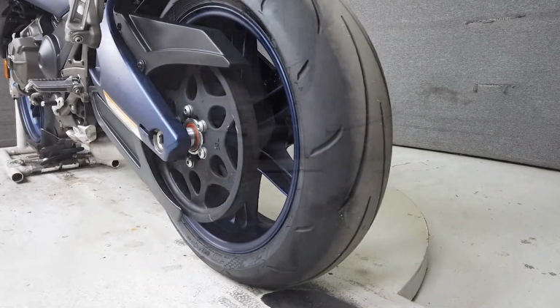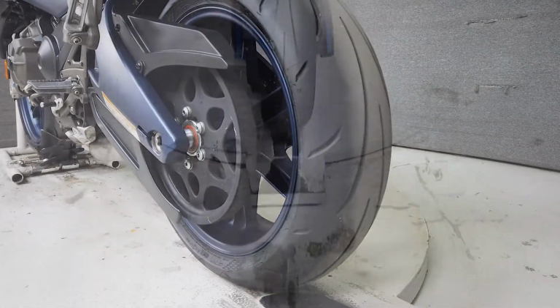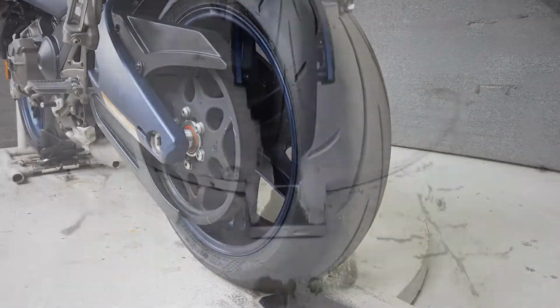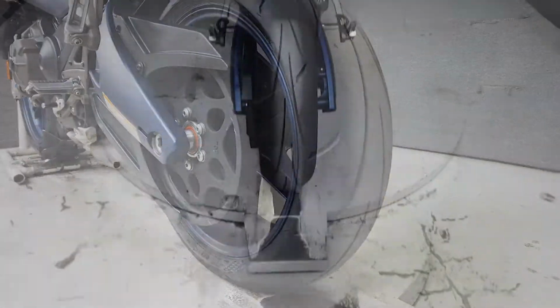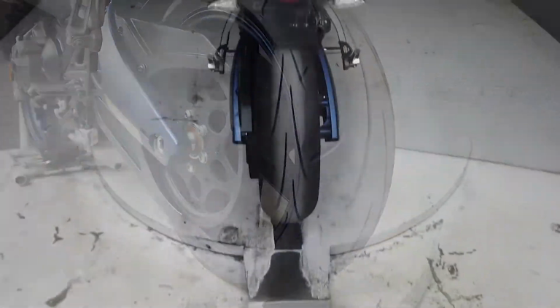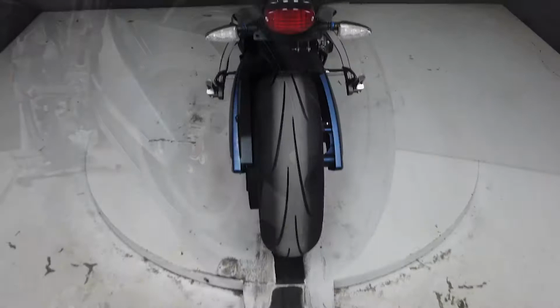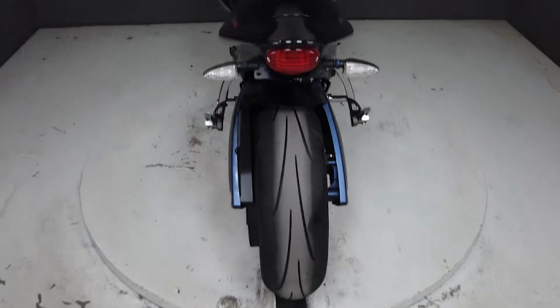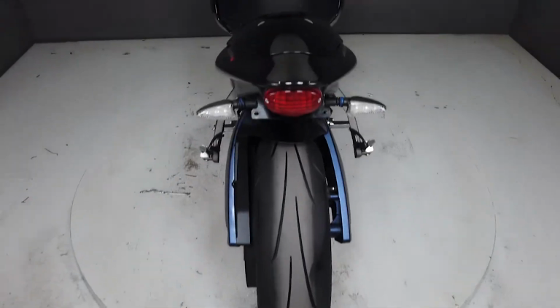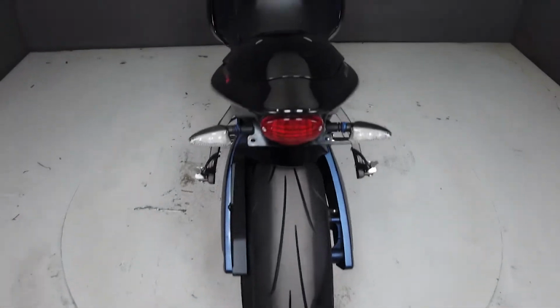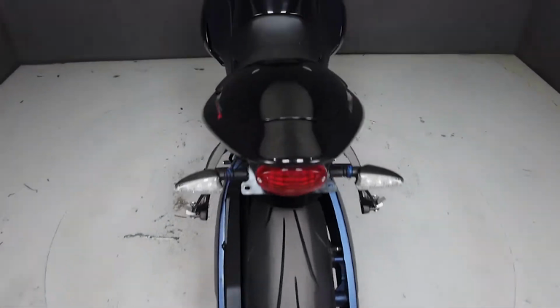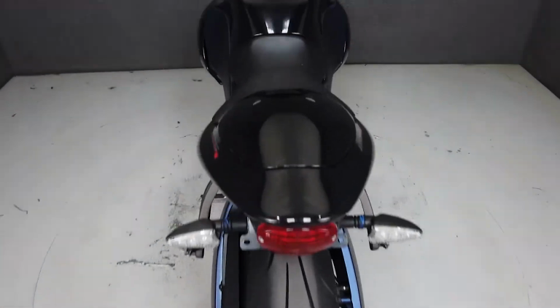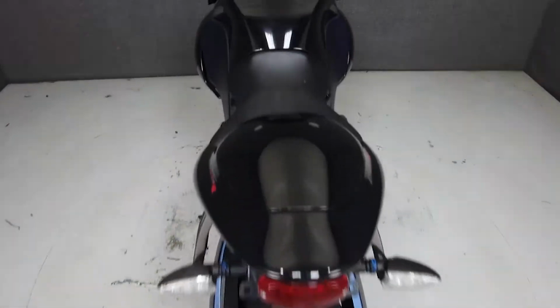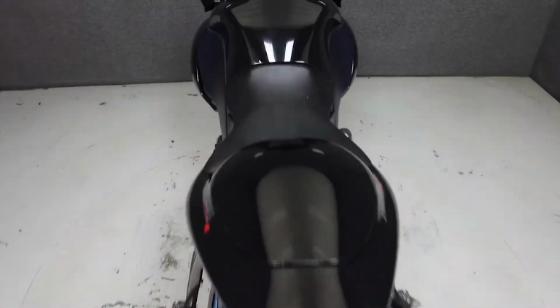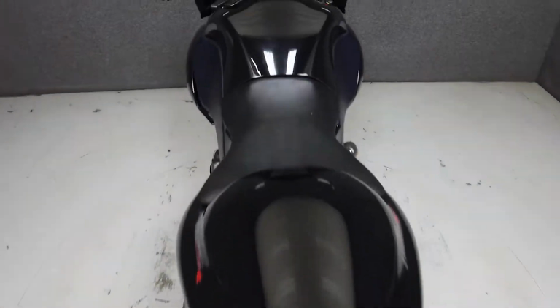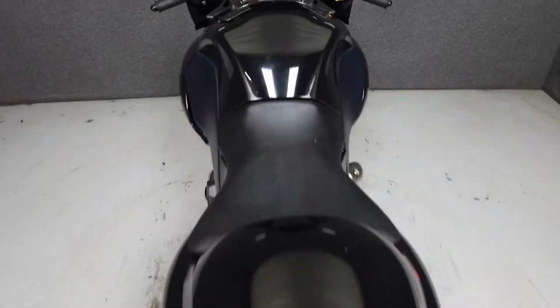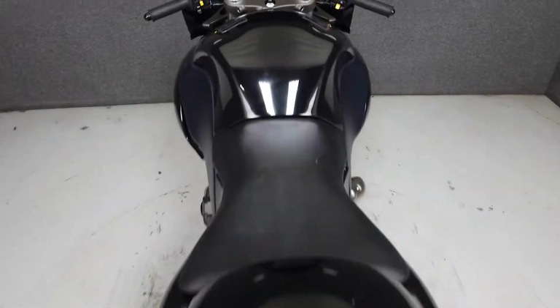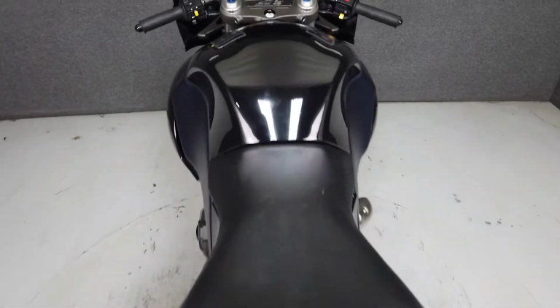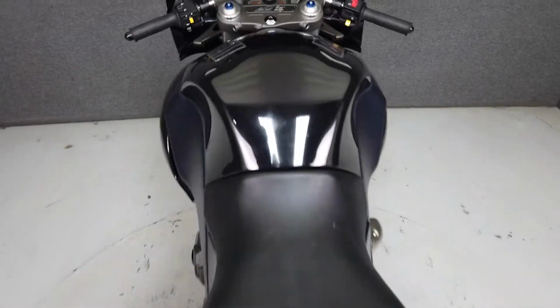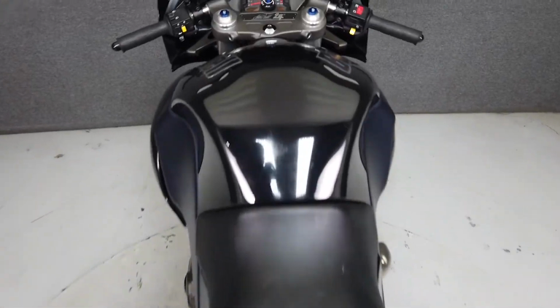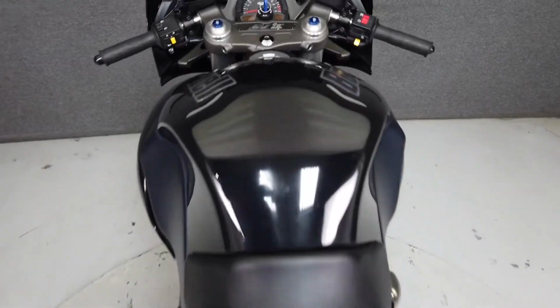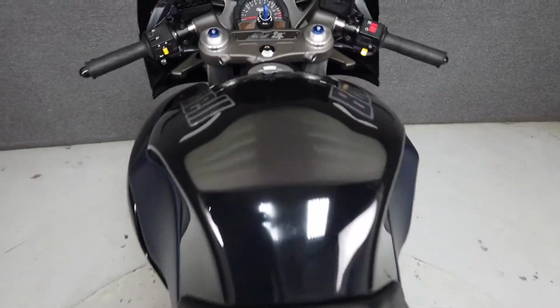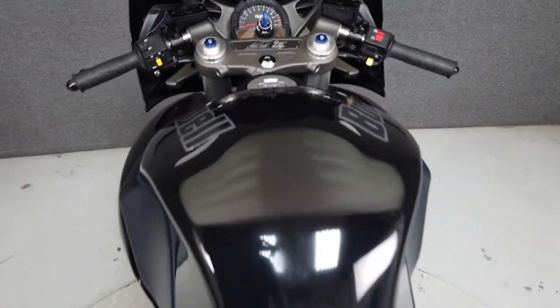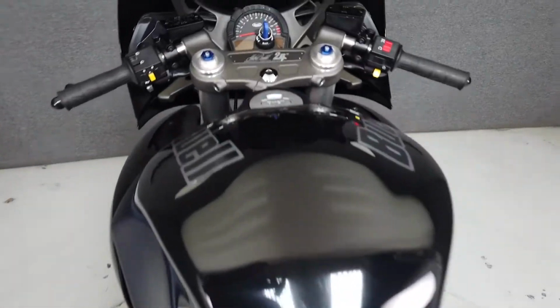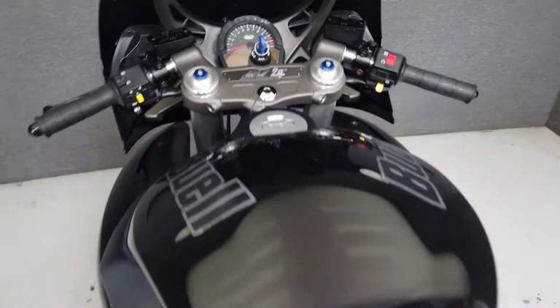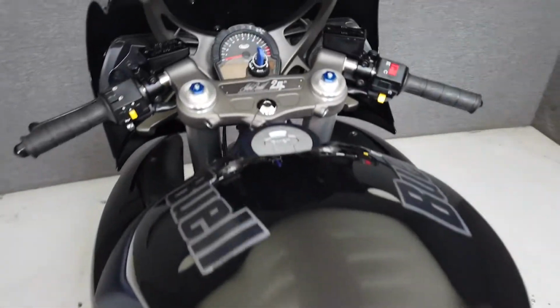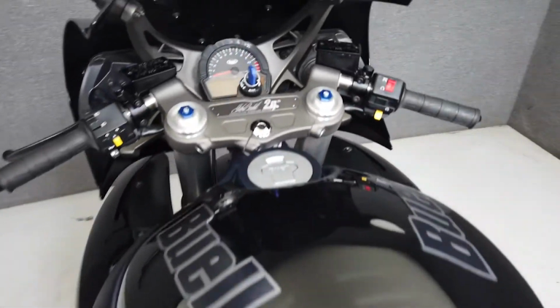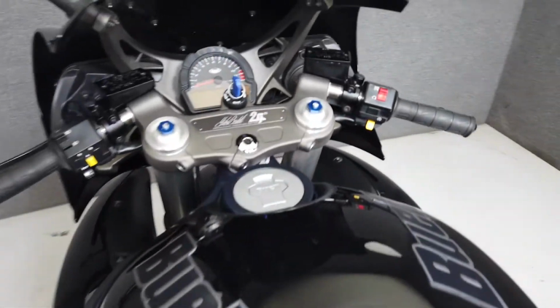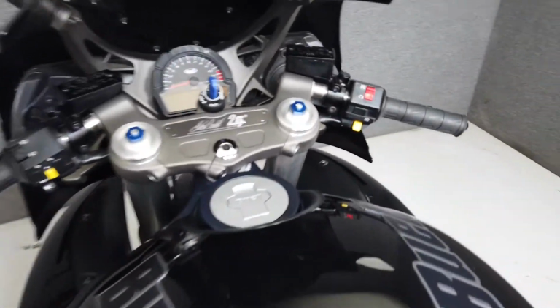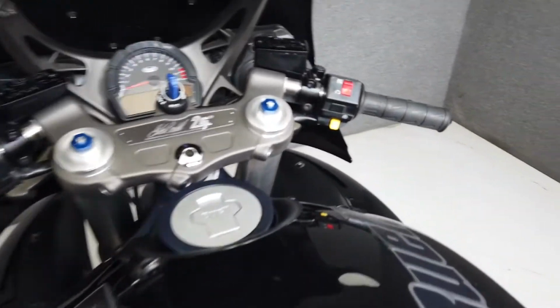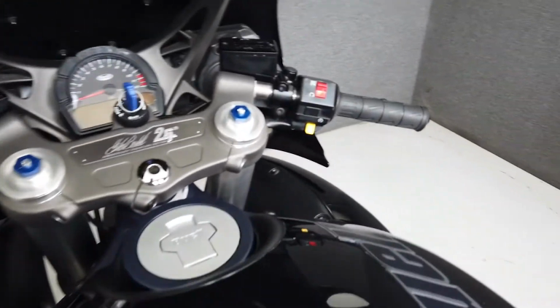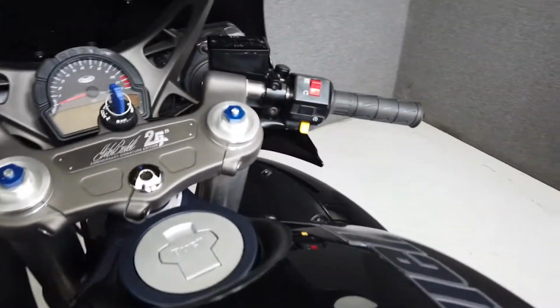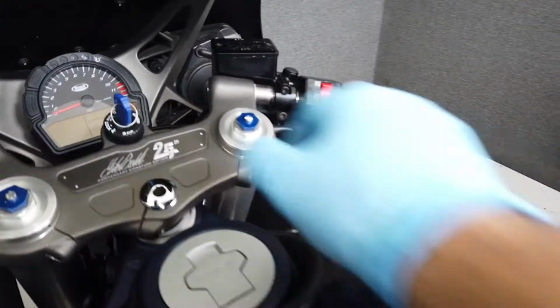To pass New Hampshire State Inspection, this bike will need an exhaust that is within New Hampshire decibel limits.